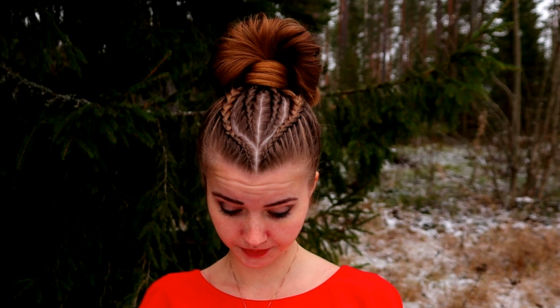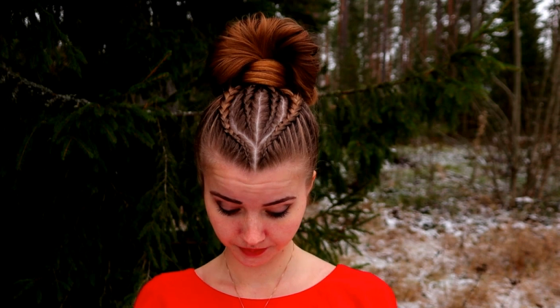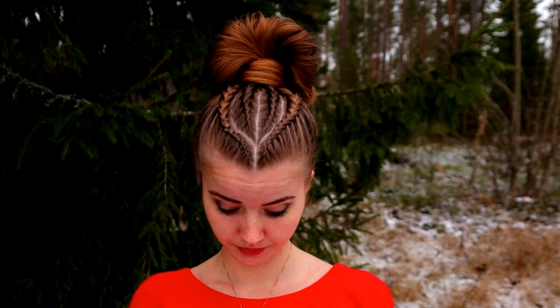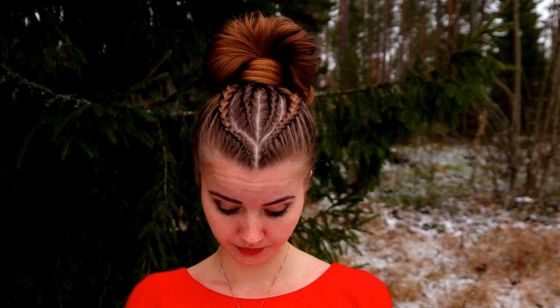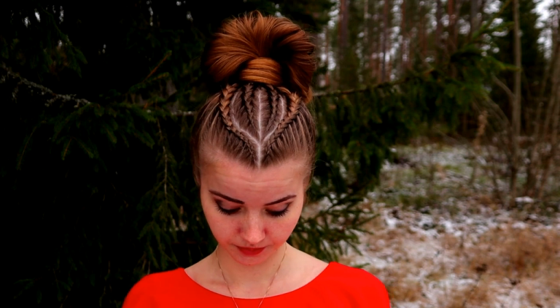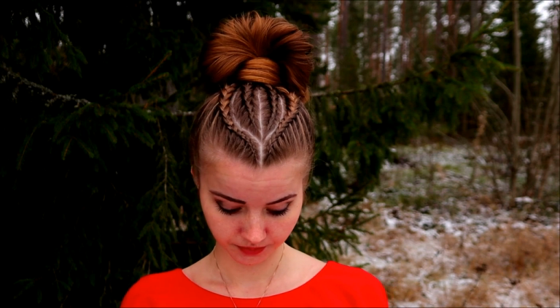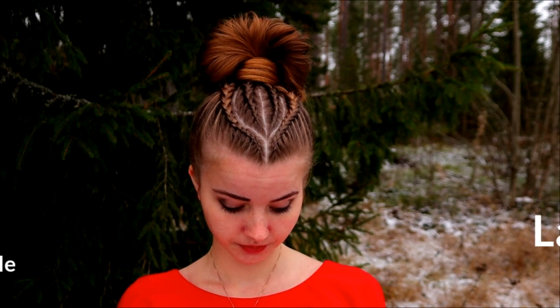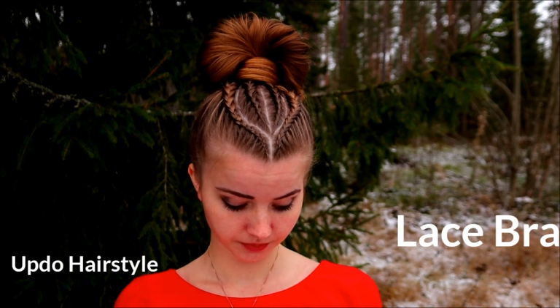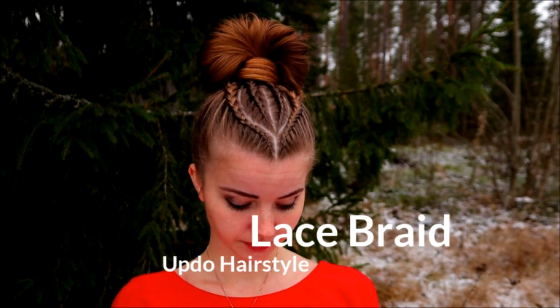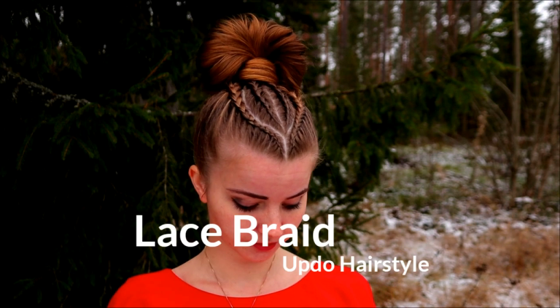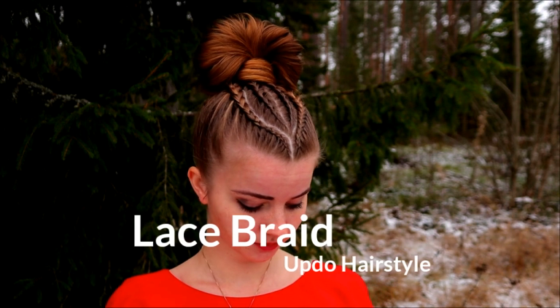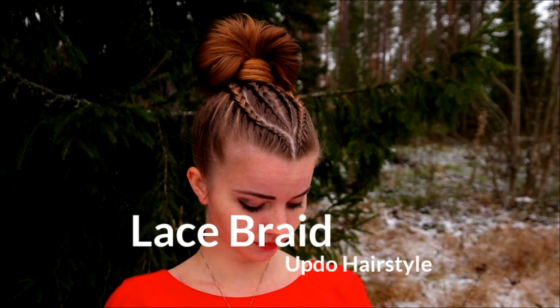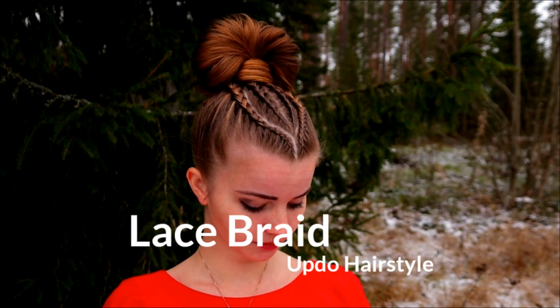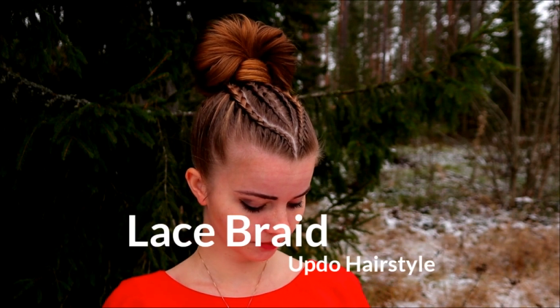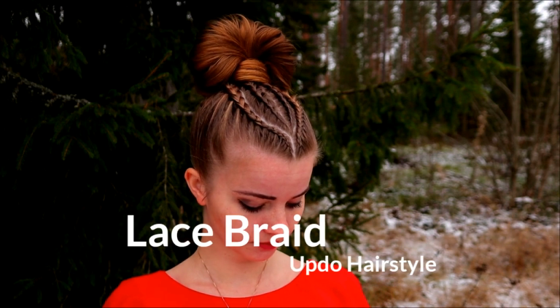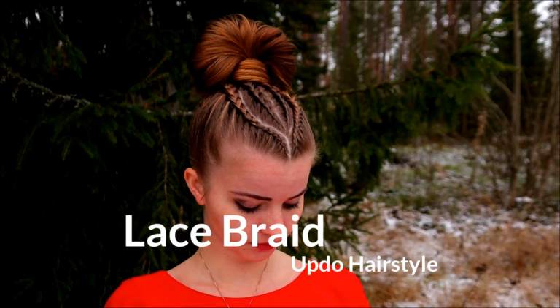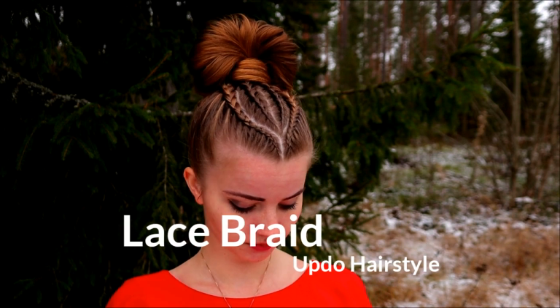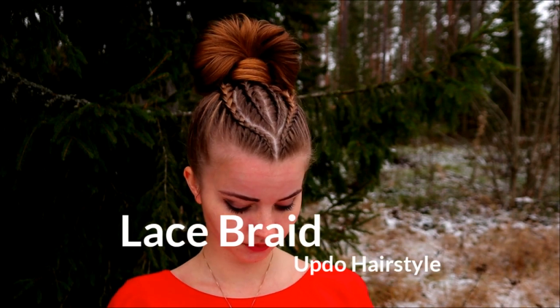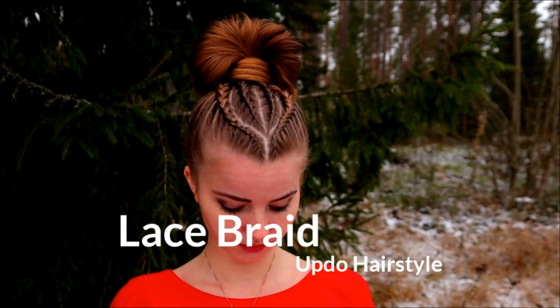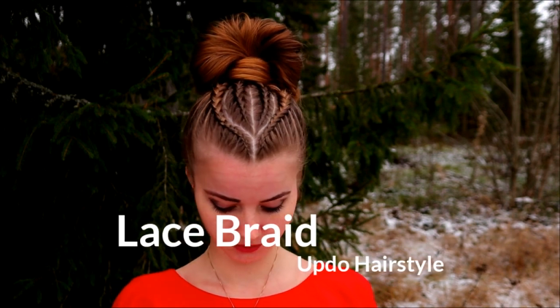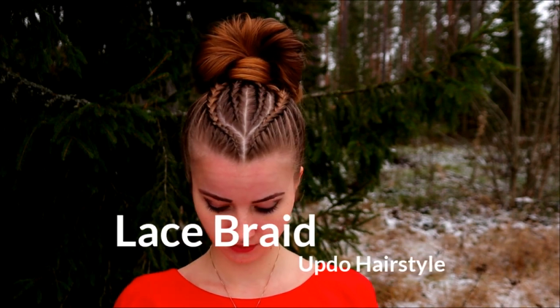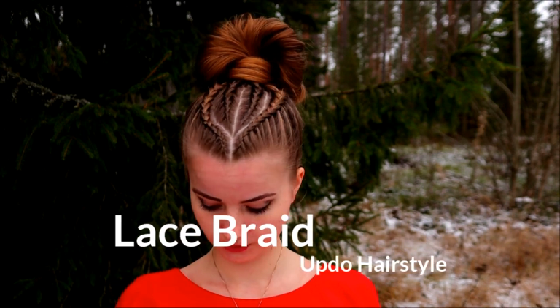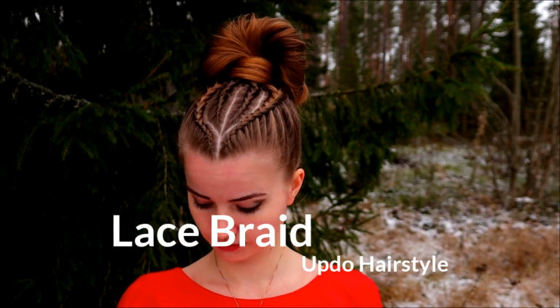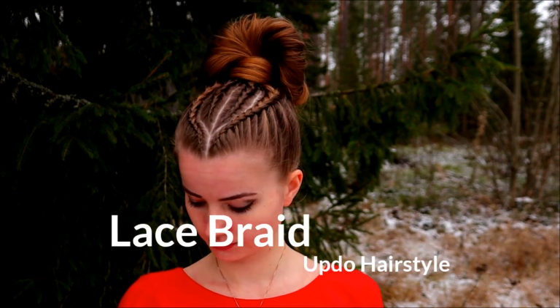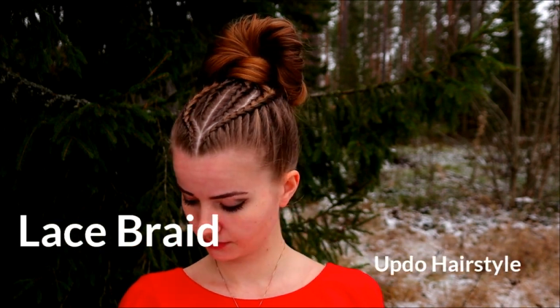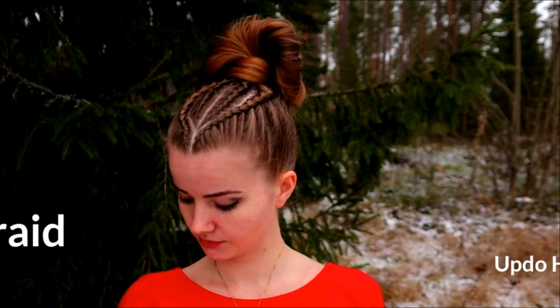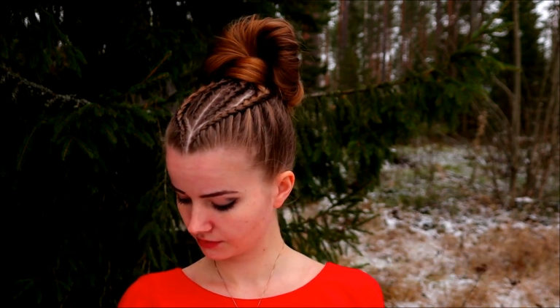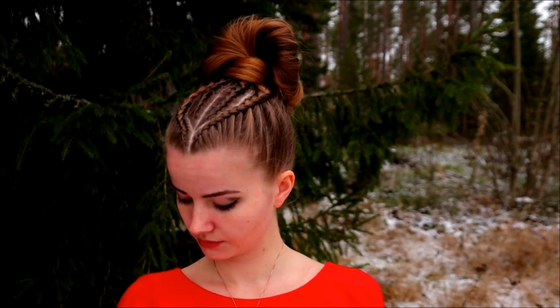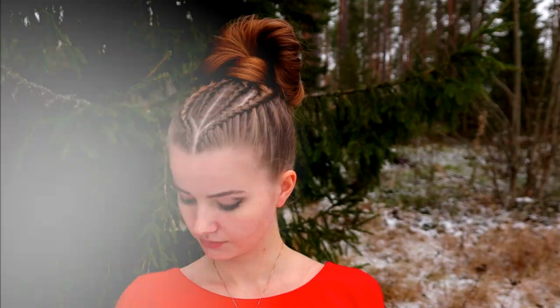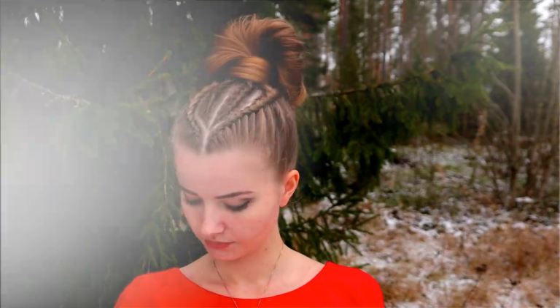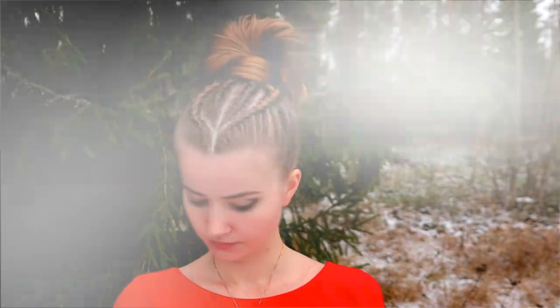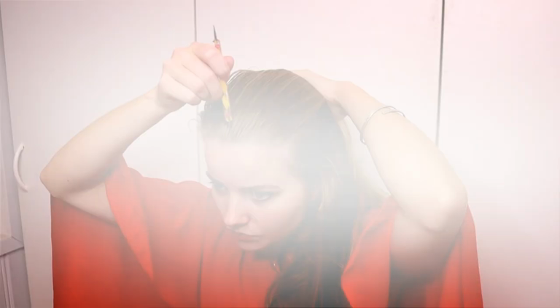Hi guys! In this video I will show you how to create this lace braid updo hairstyle.